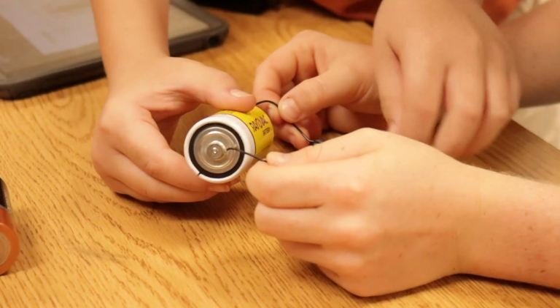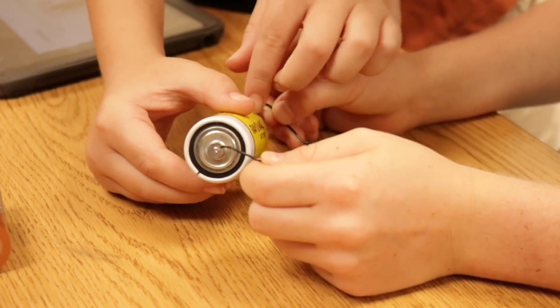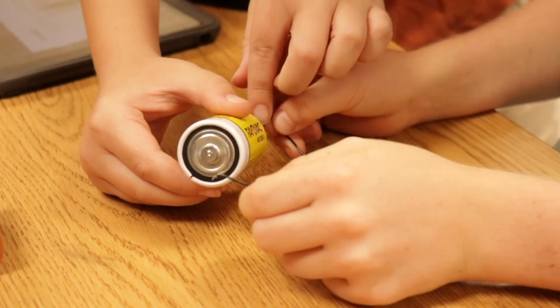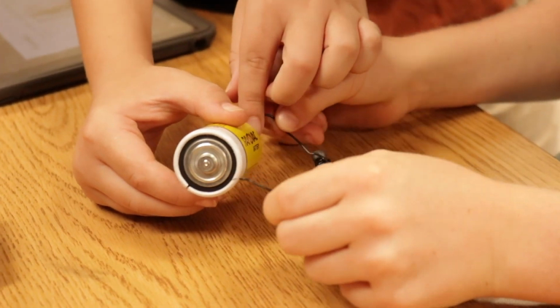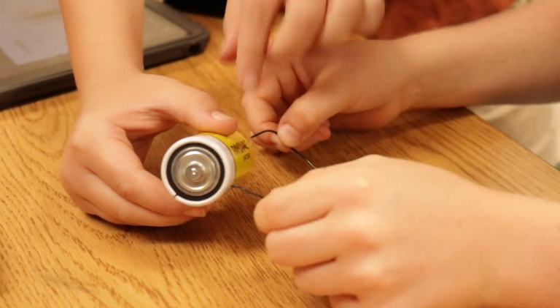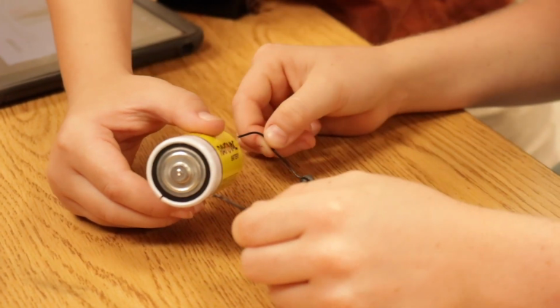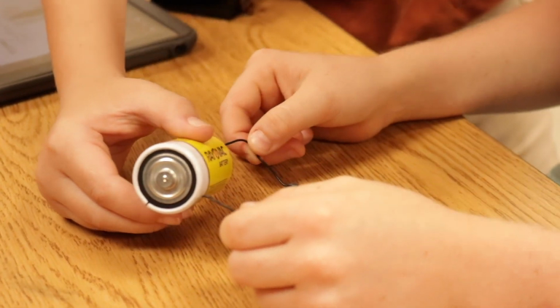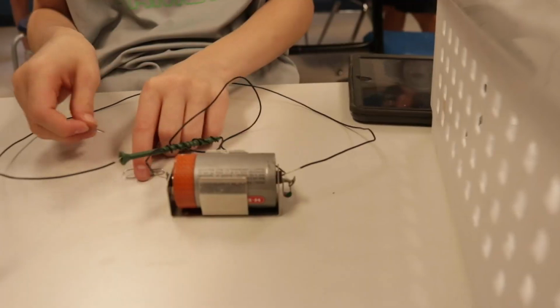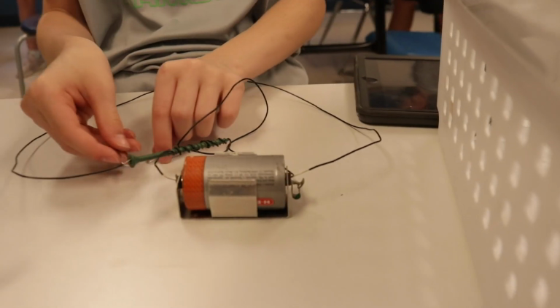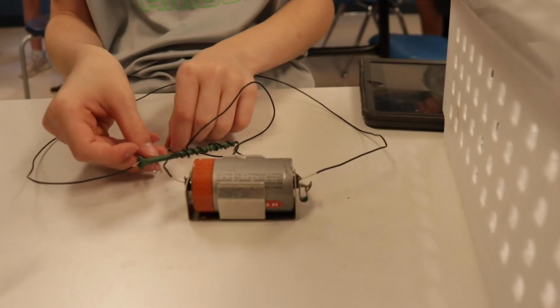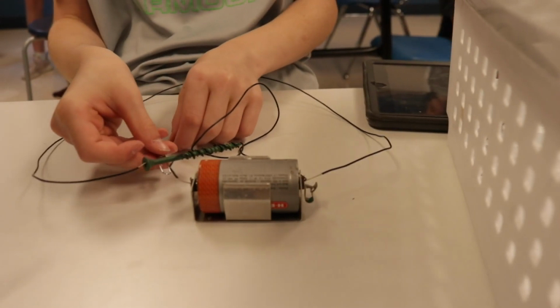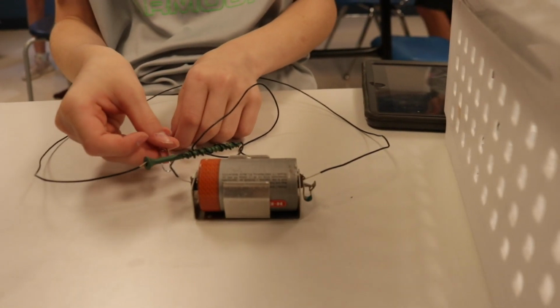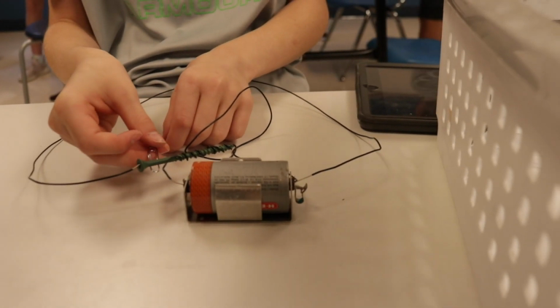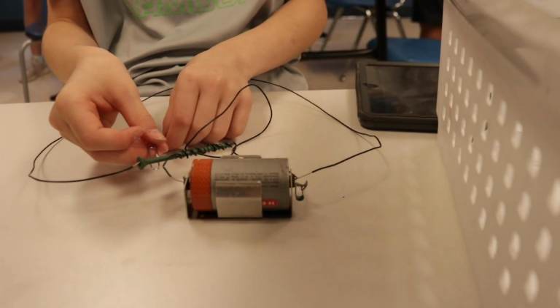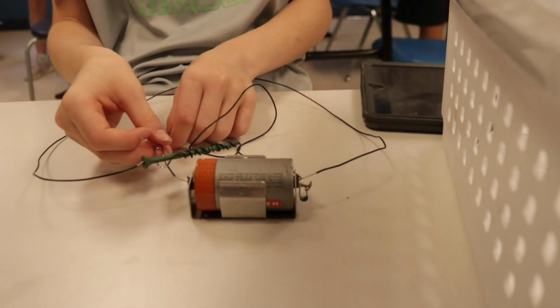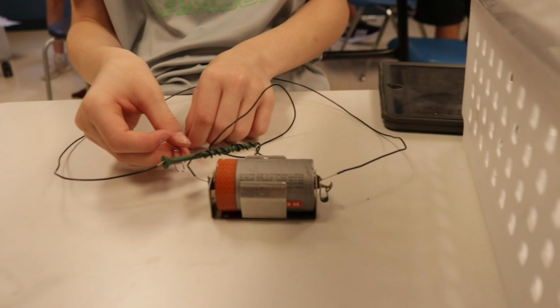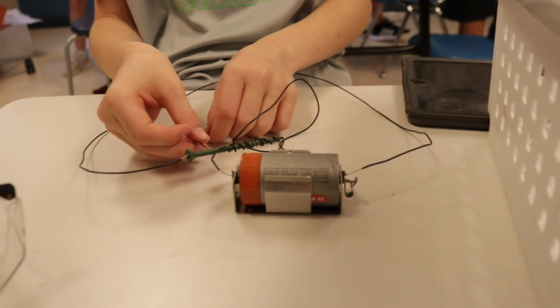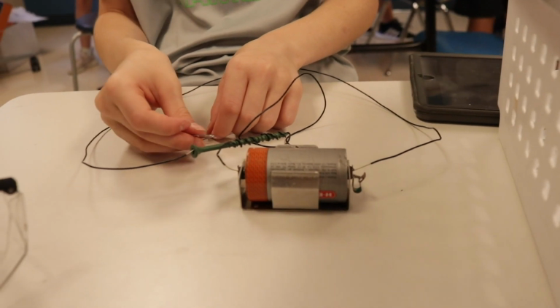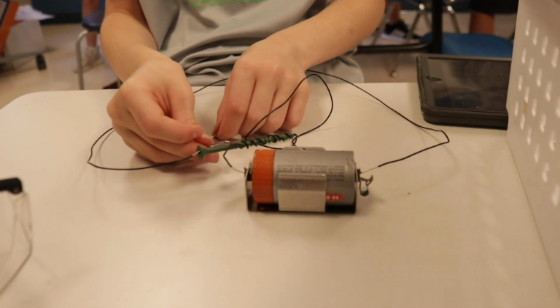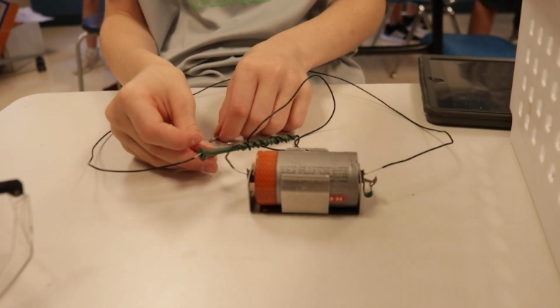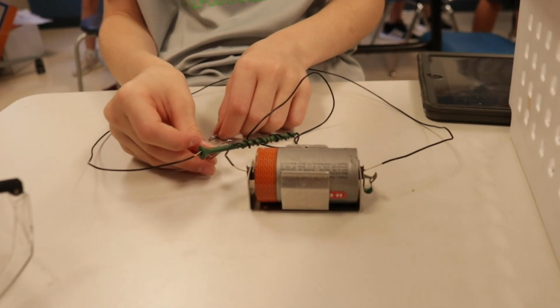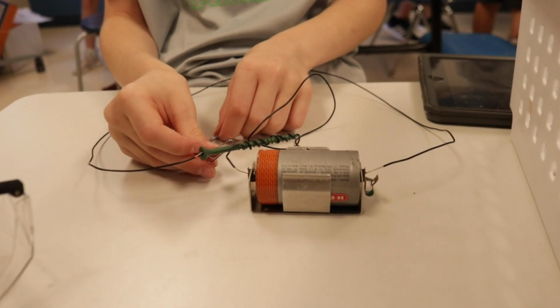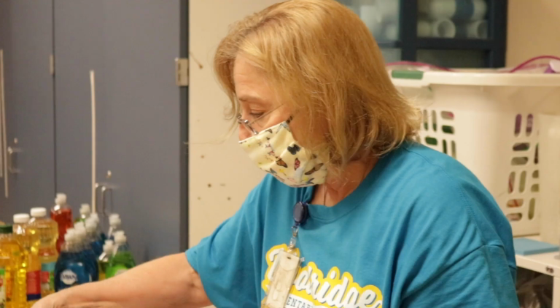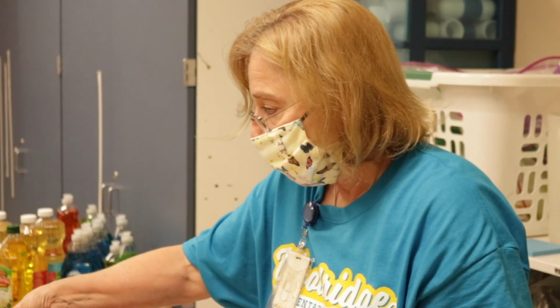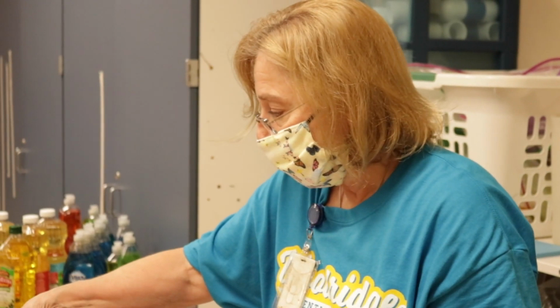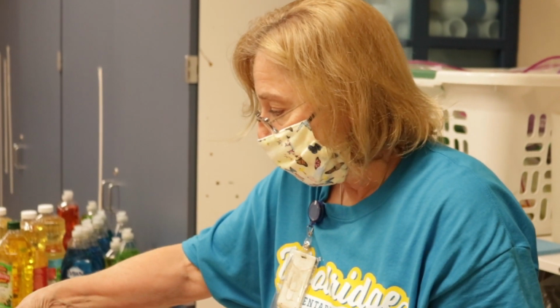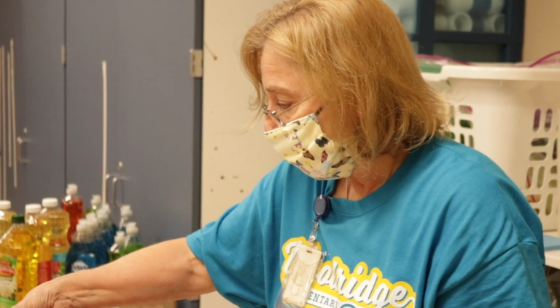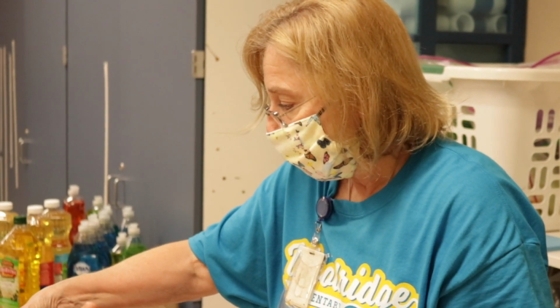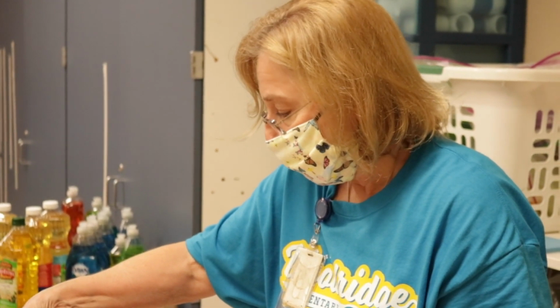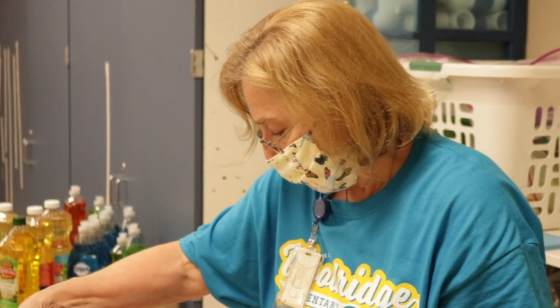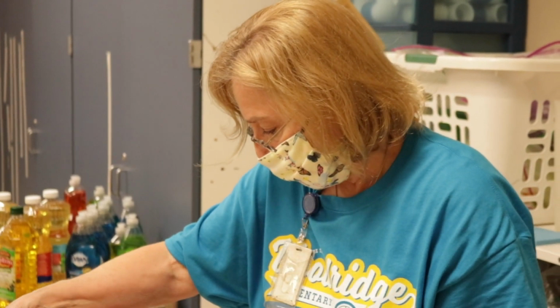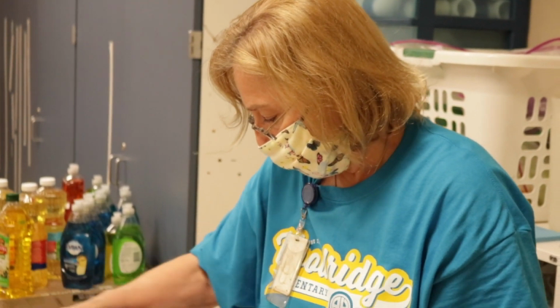On this edition of On Location, we are going to visit with some of our youngest scientists and see the scientific process in practice as we visit Woodridge Elementary.